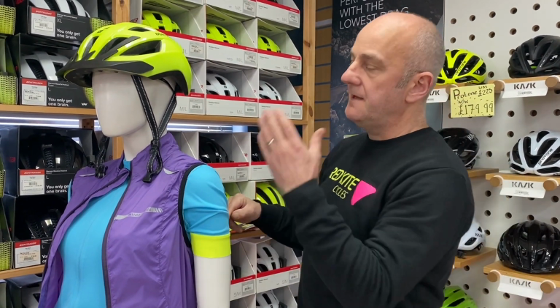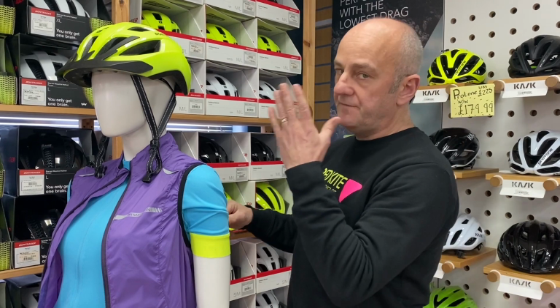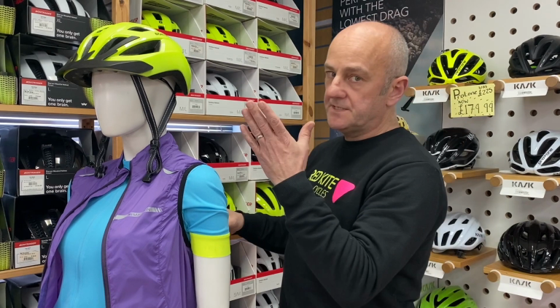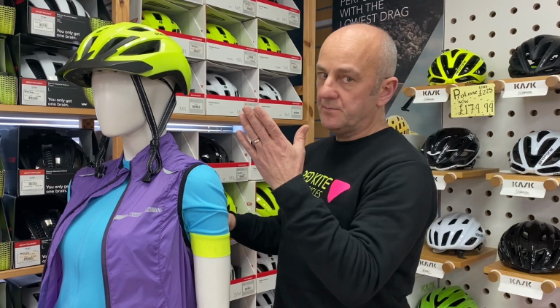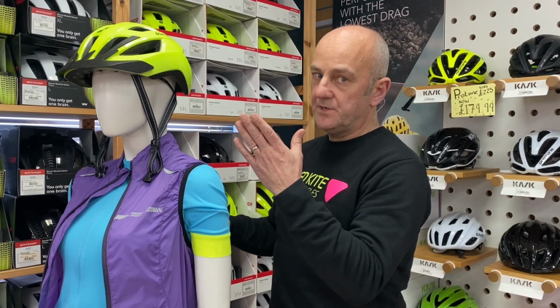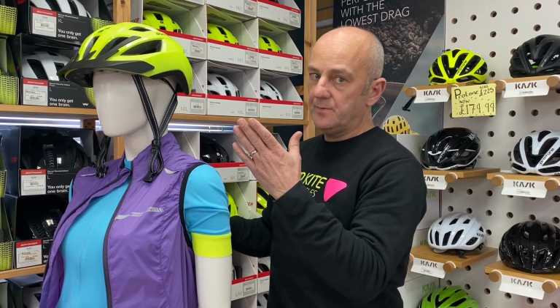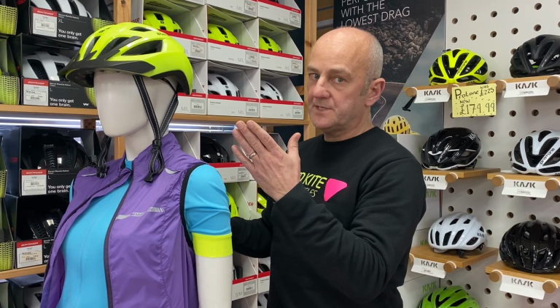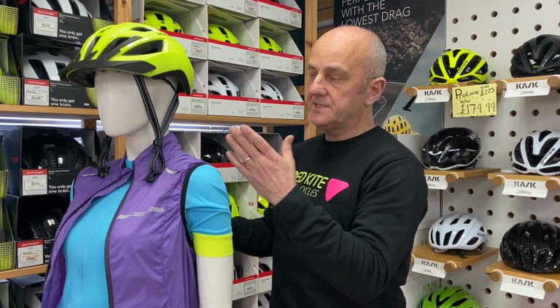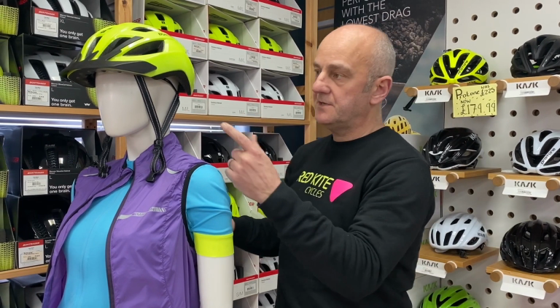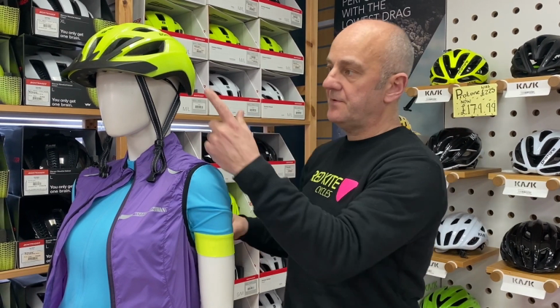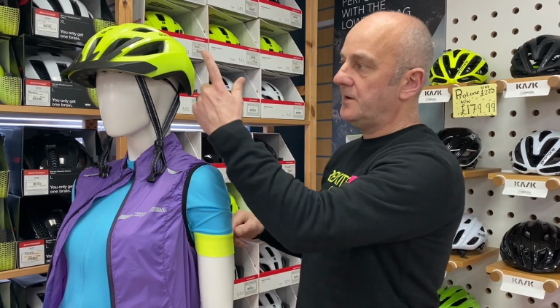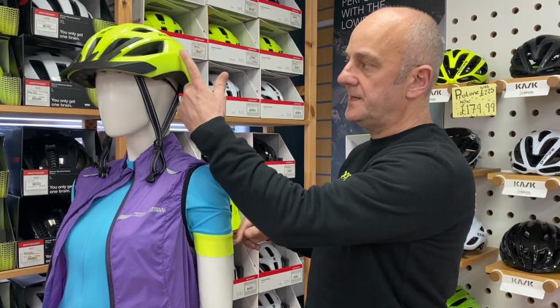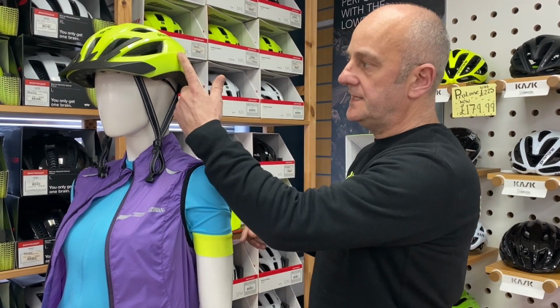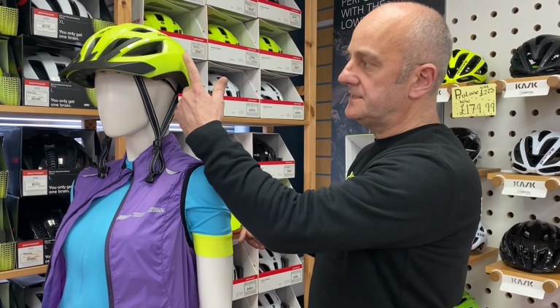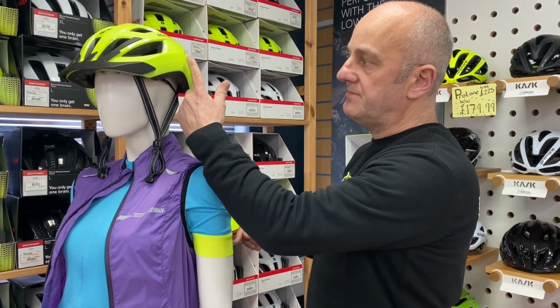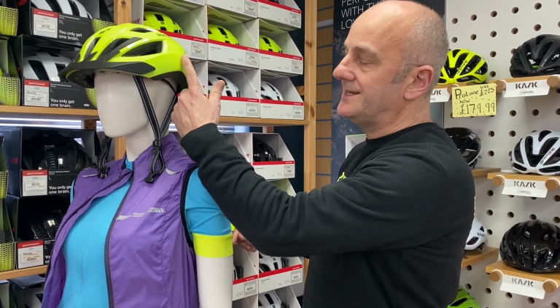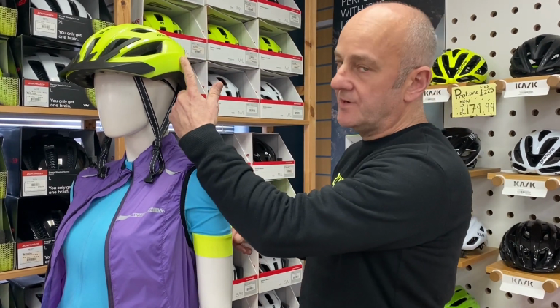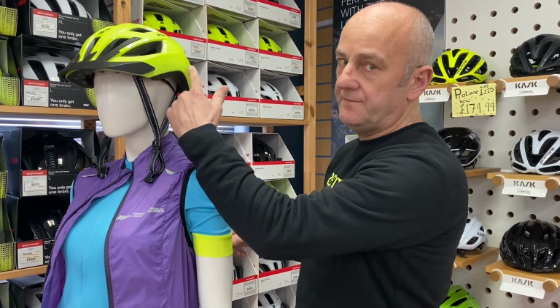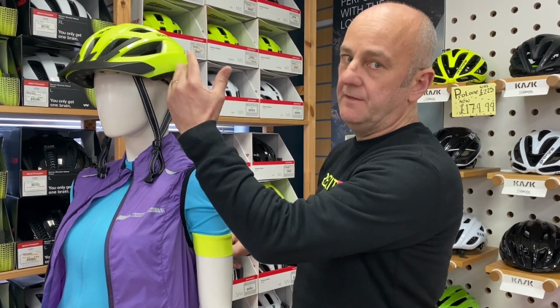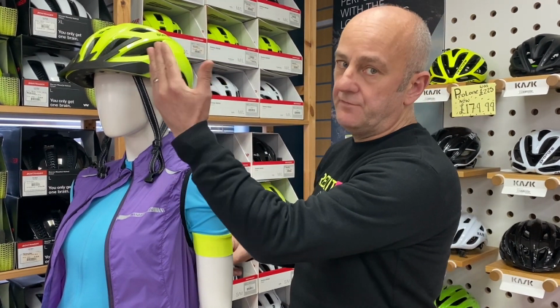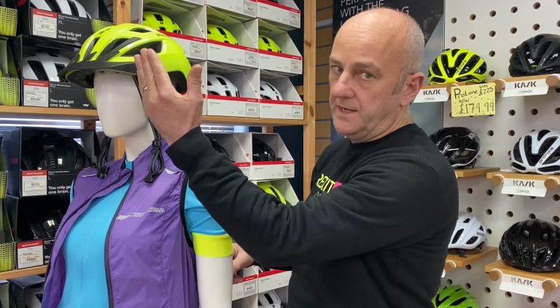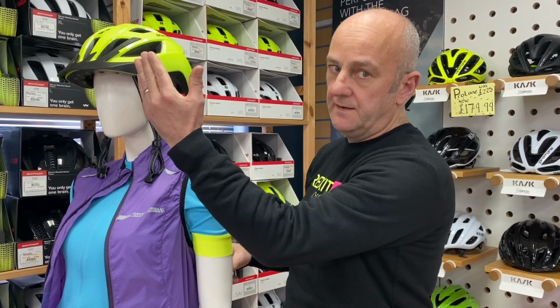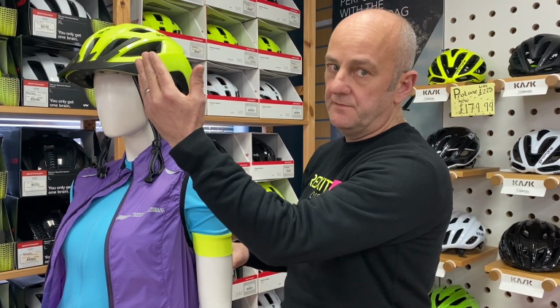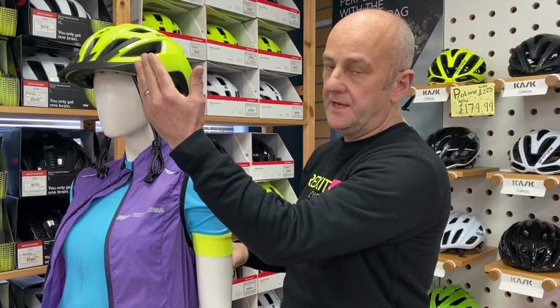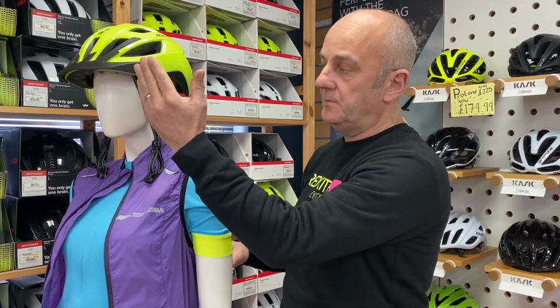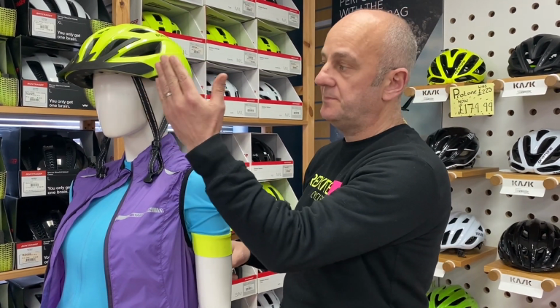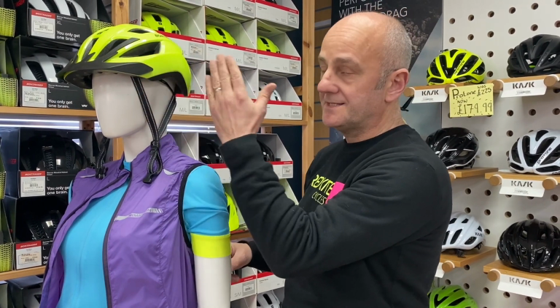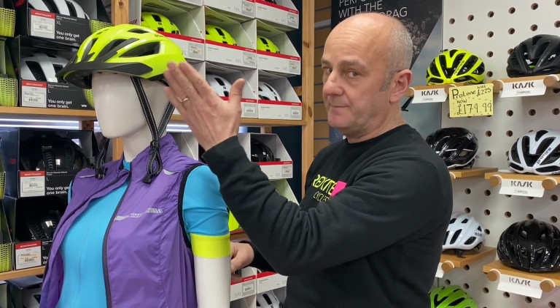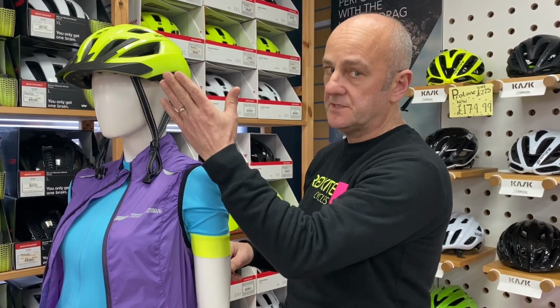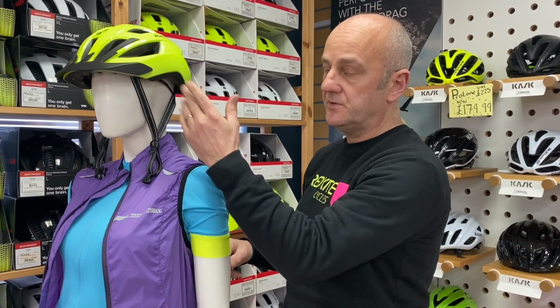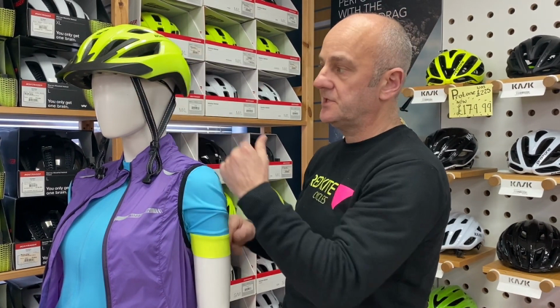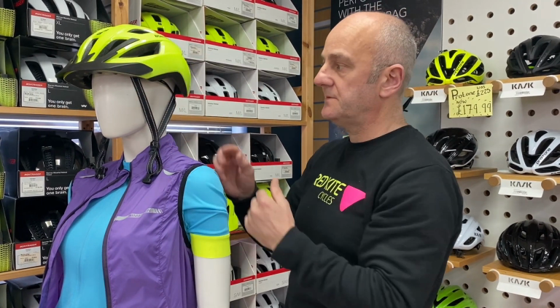The first thing we do when sizing you for a helmet is to really try and fit the front half of the helmet, because that part is not adjustable.